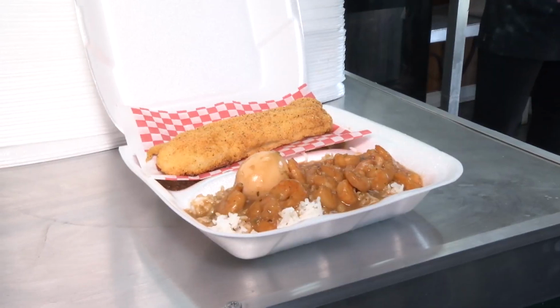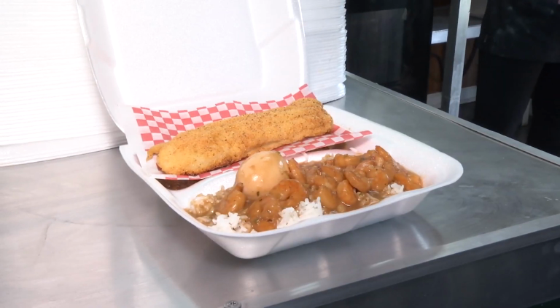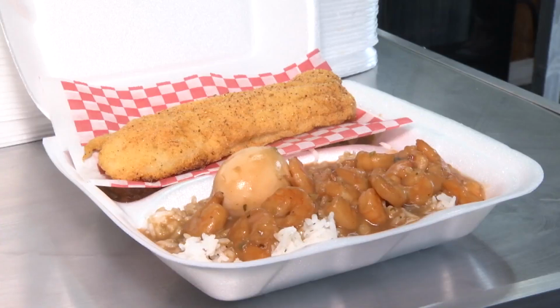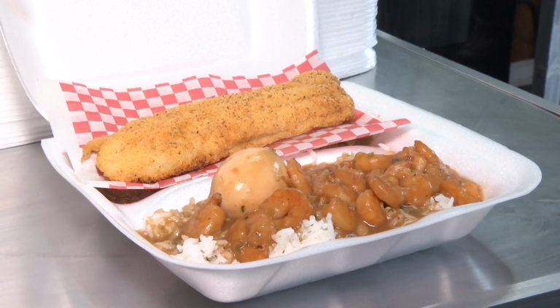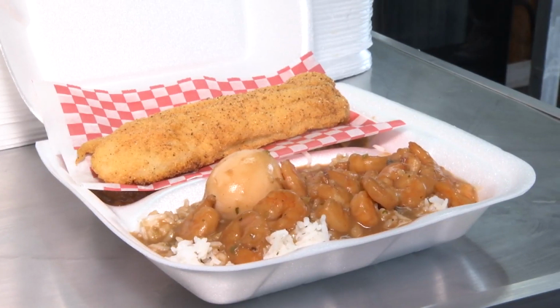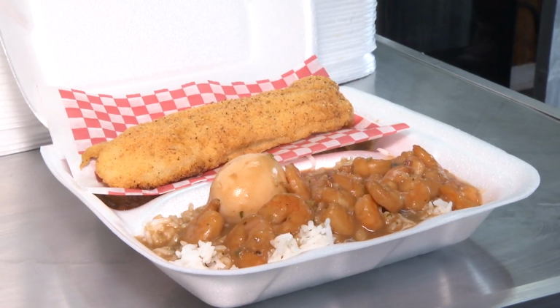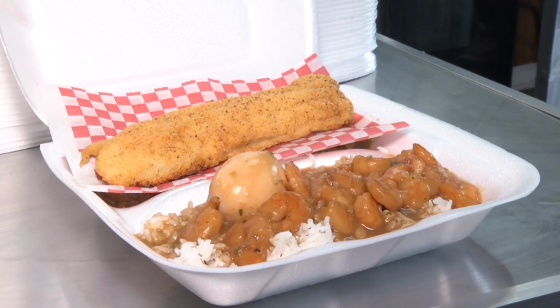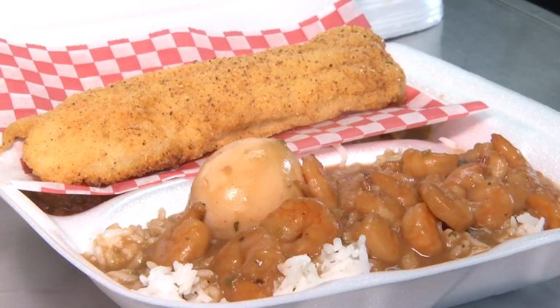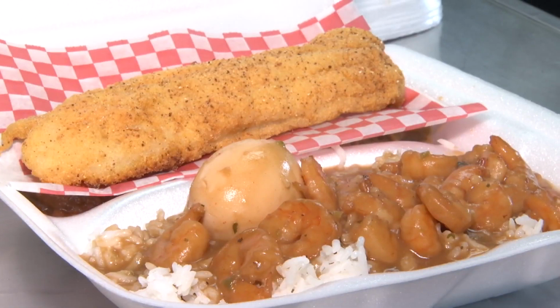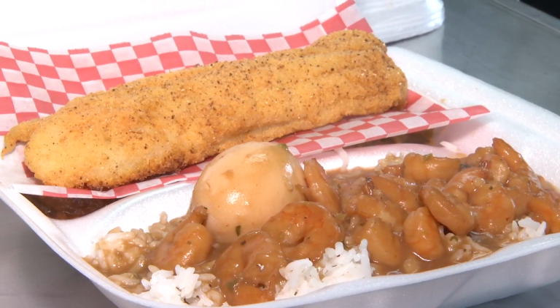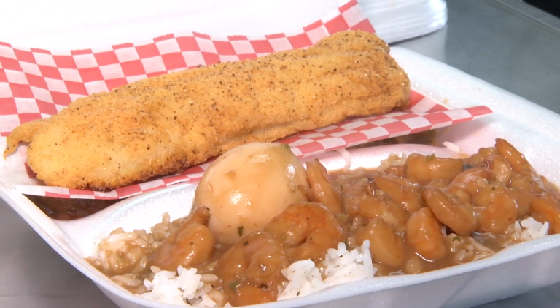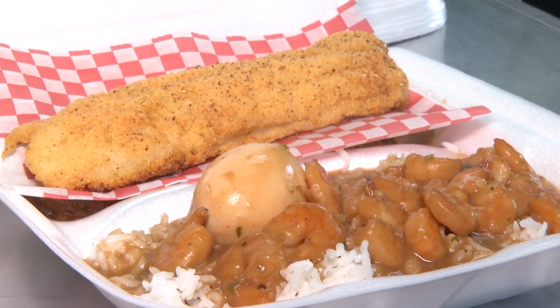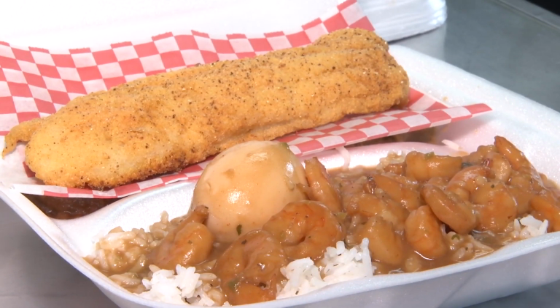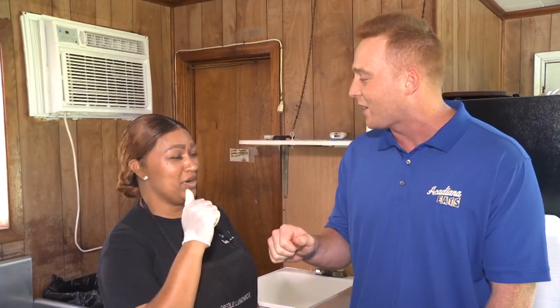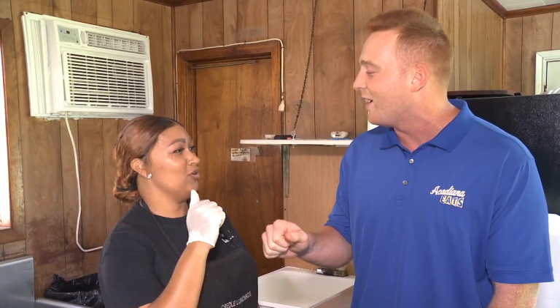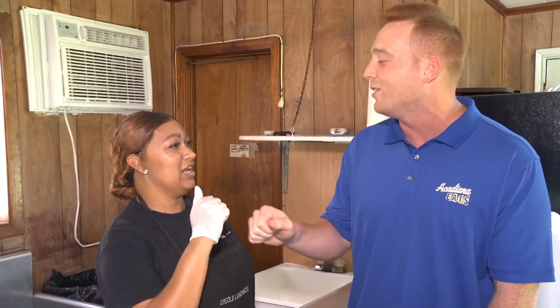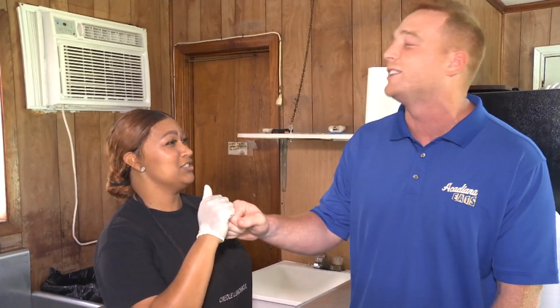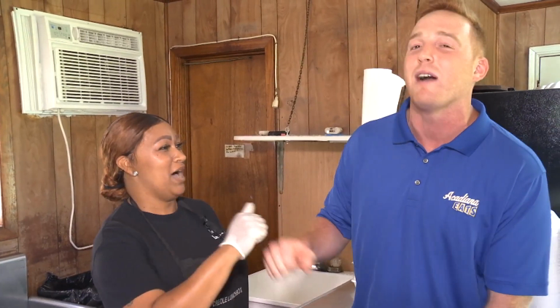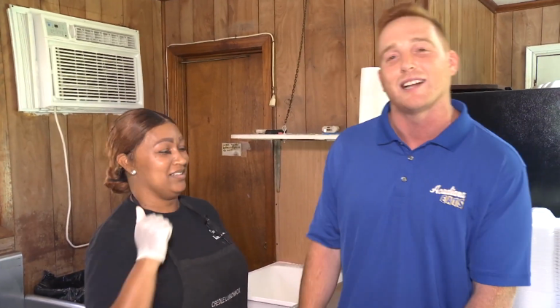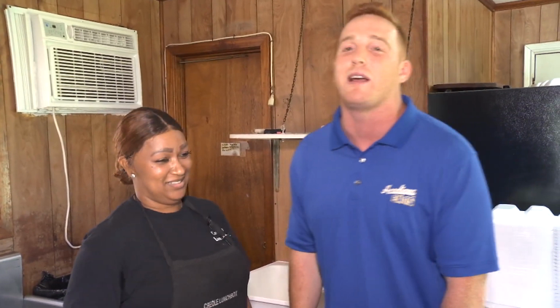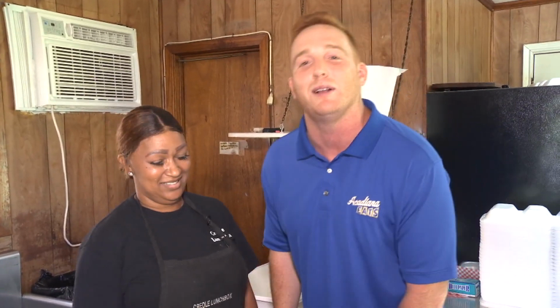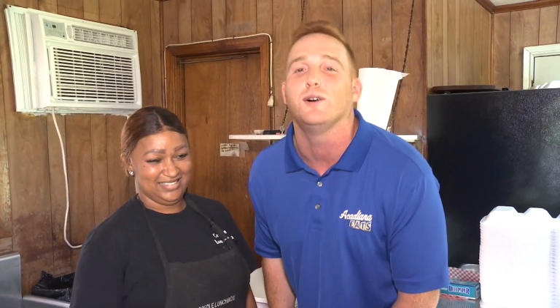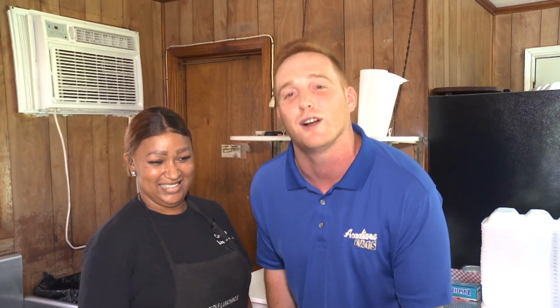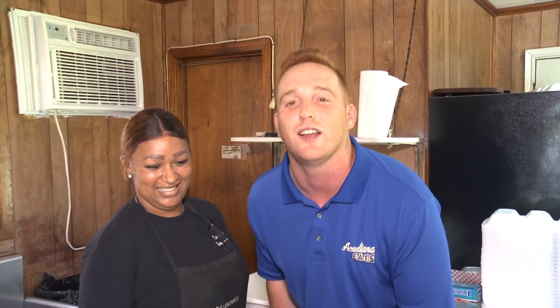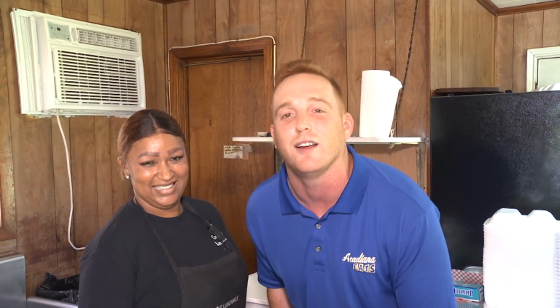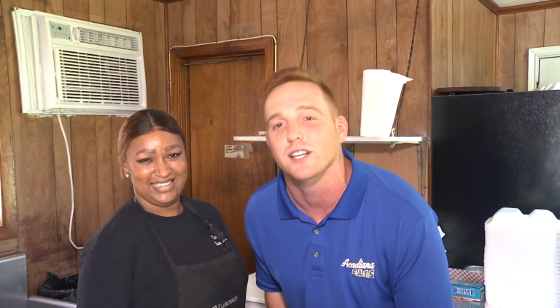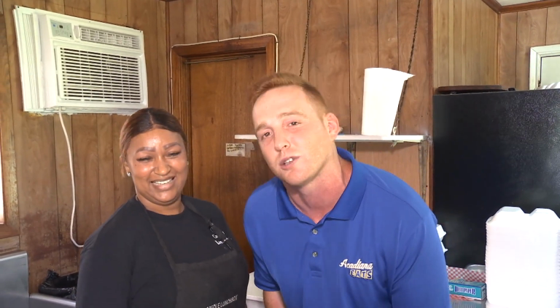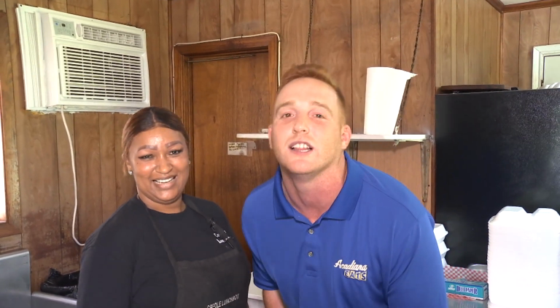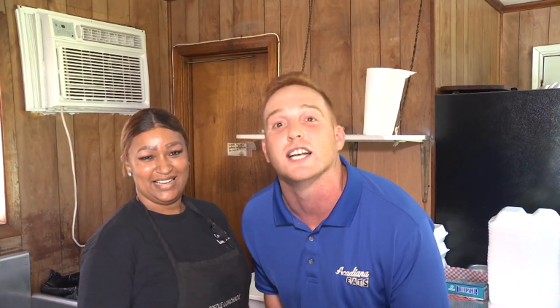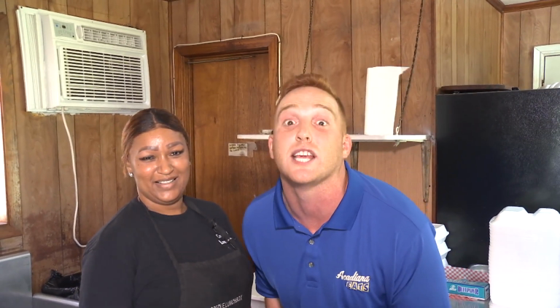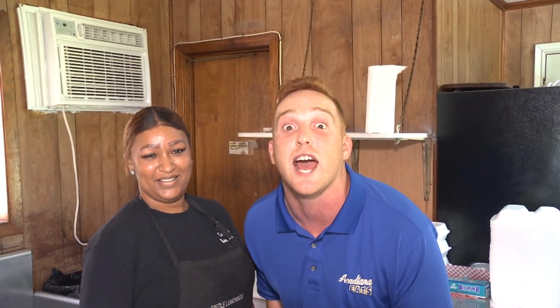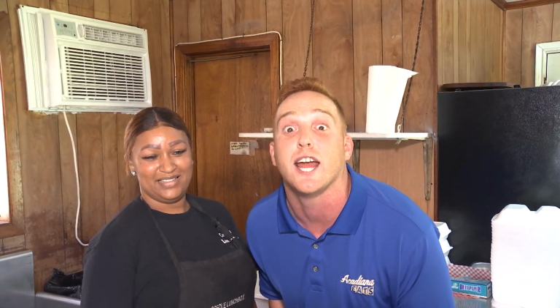You know where I'm sending them — the Creole Lunchbox, baby. 238 Rees Street. Let's get it.